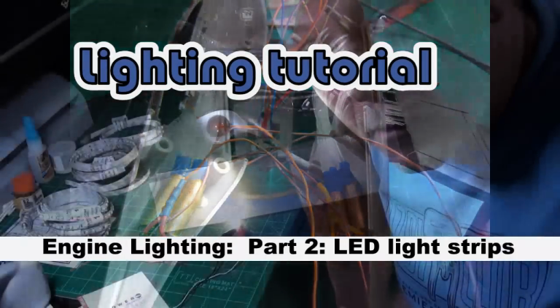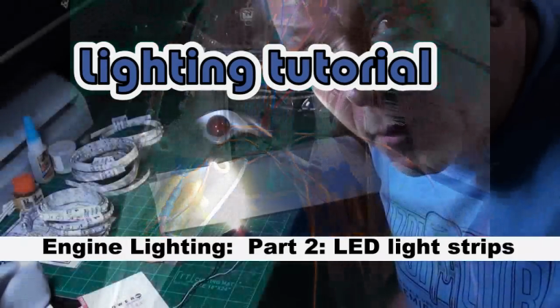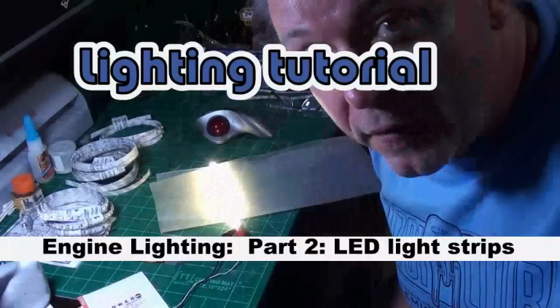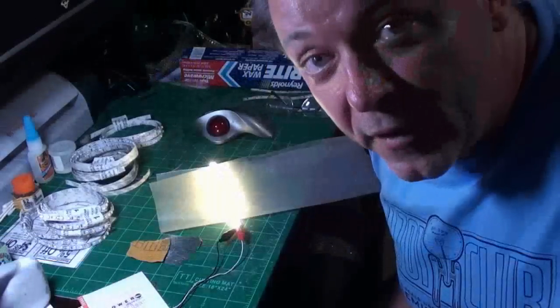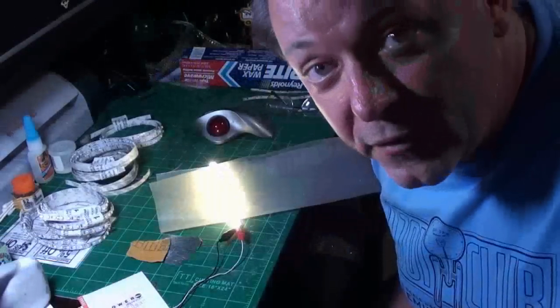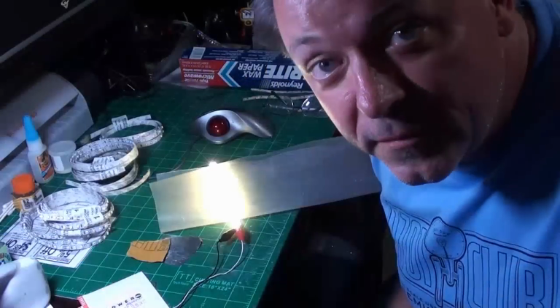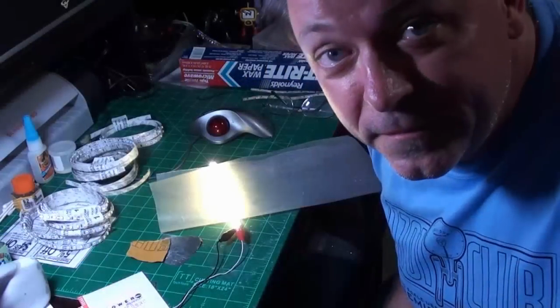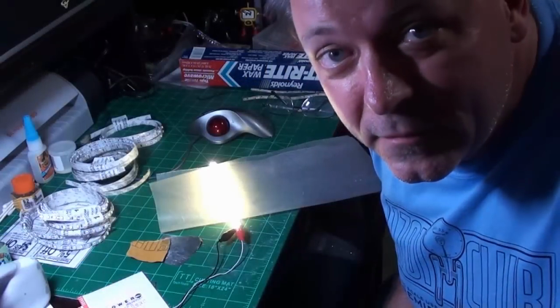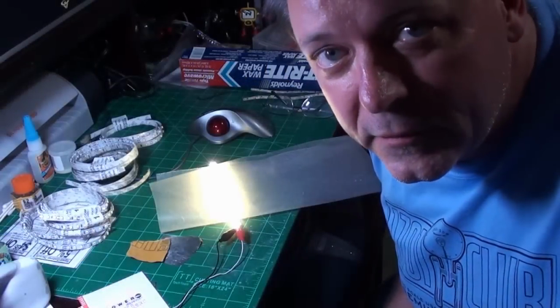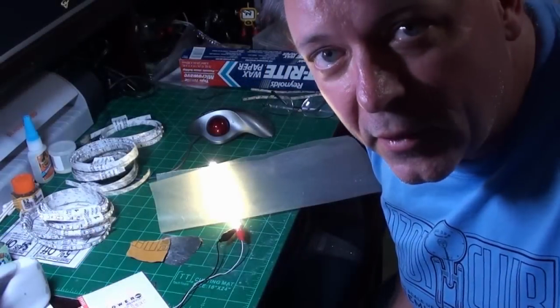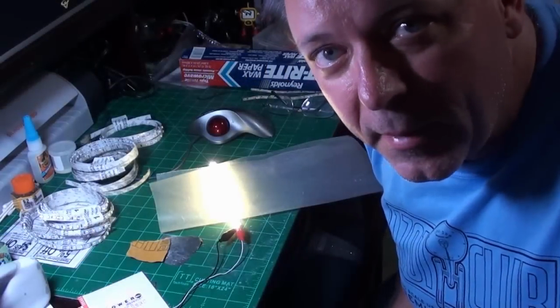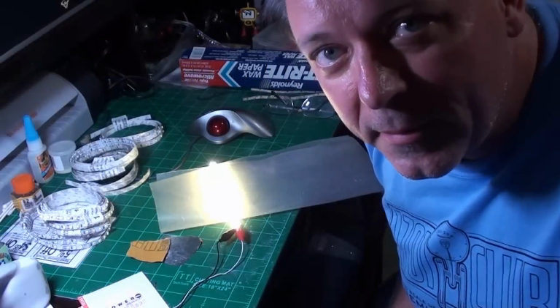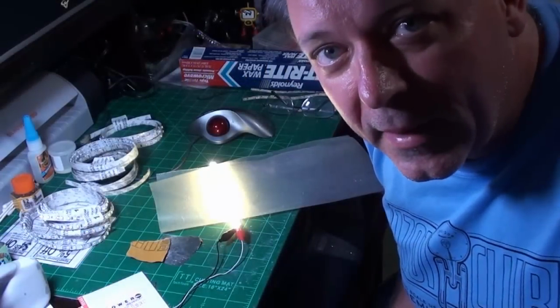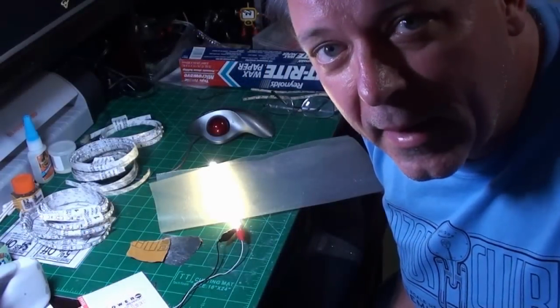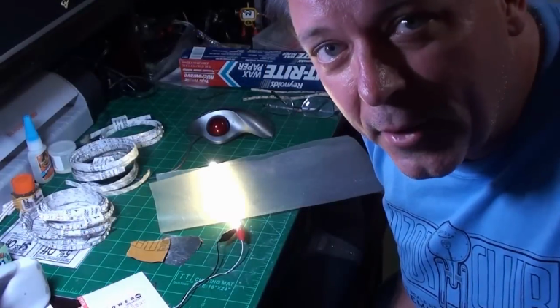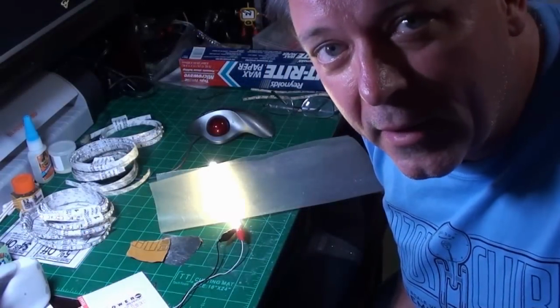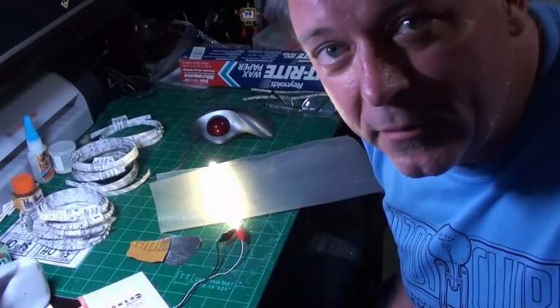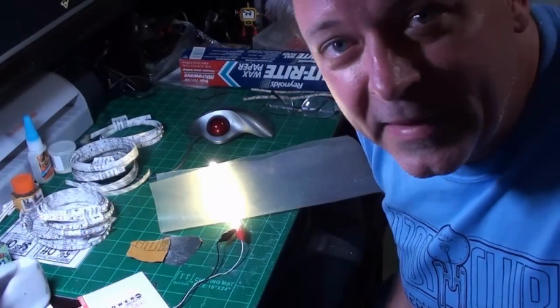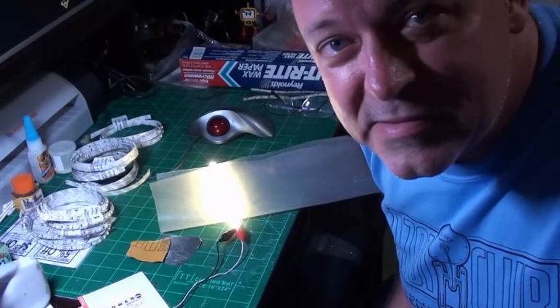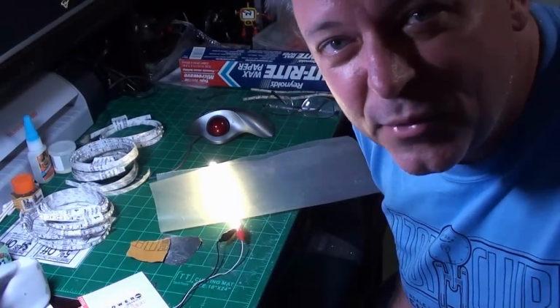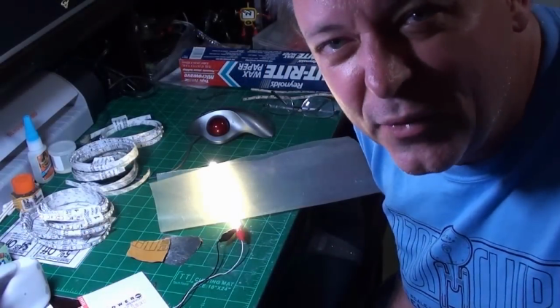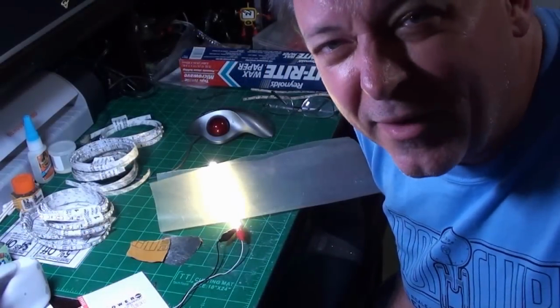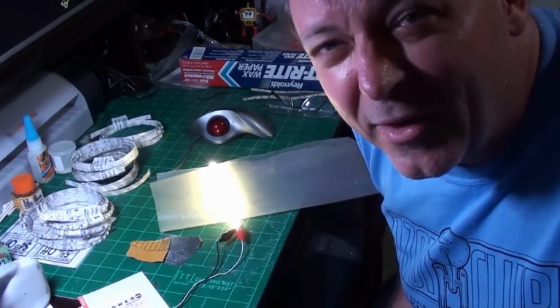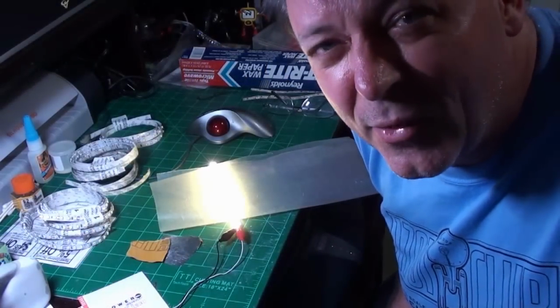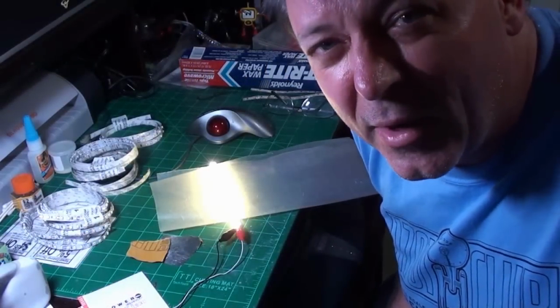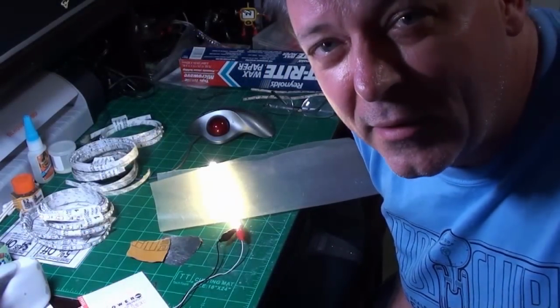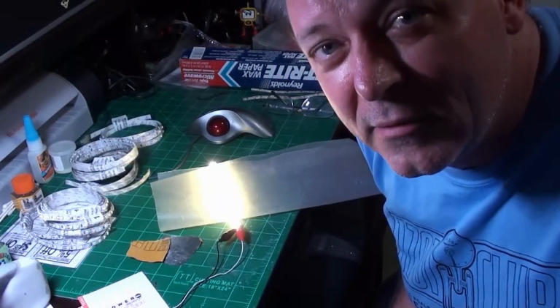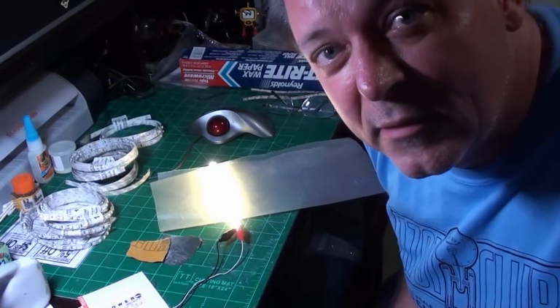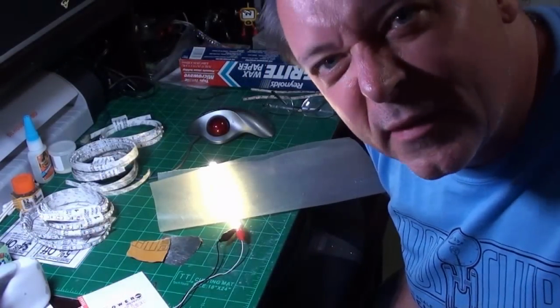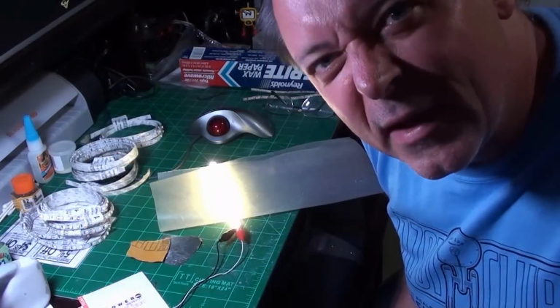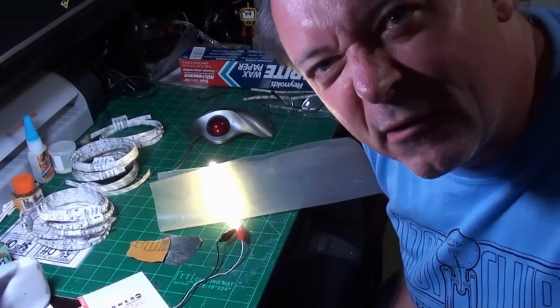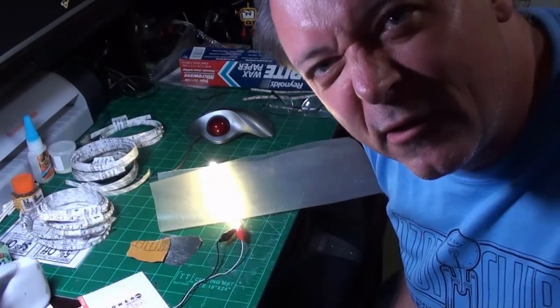All right, folks. Sorry about the bad camera angle. I seem to do that a lot, don't I? I think I'd learn.